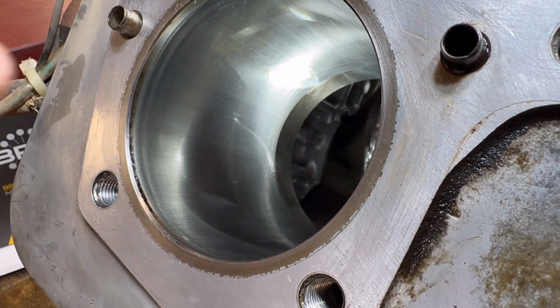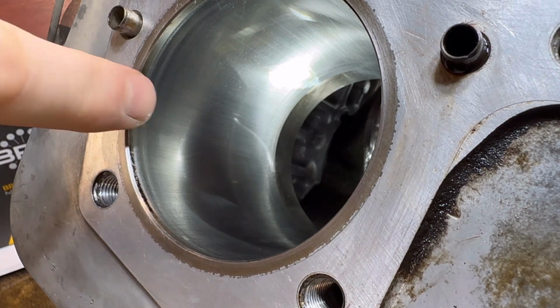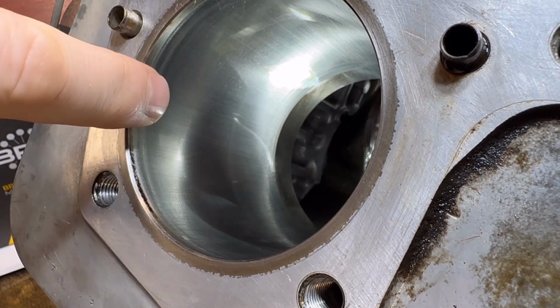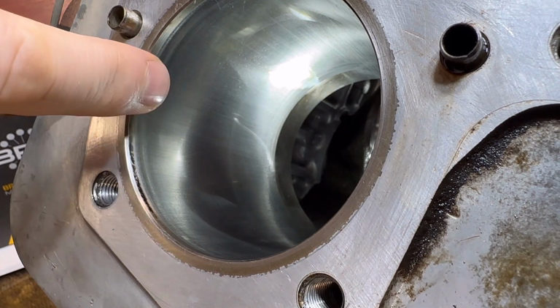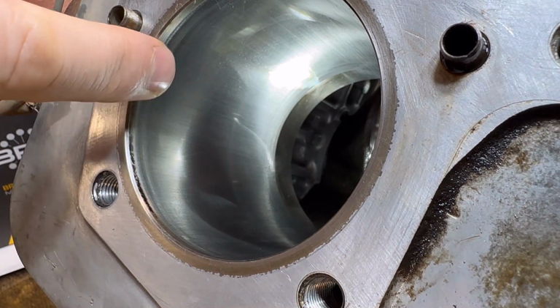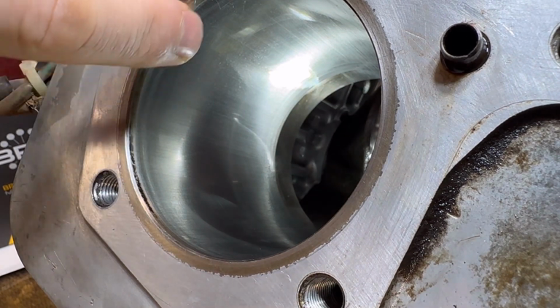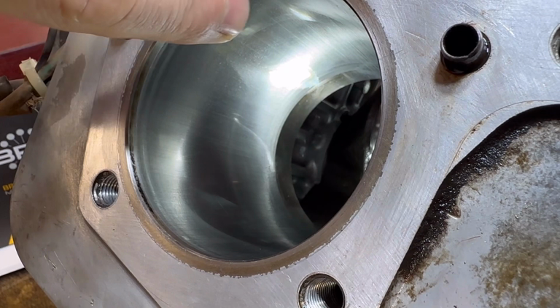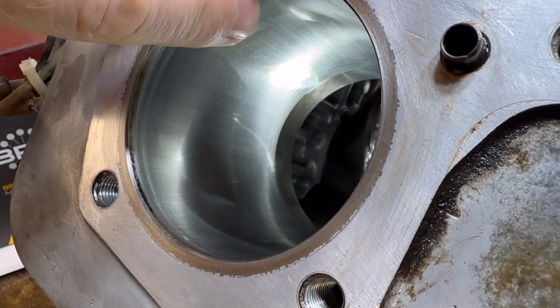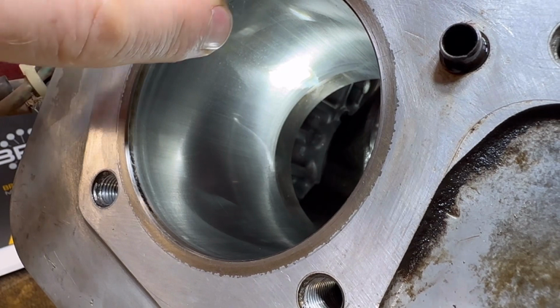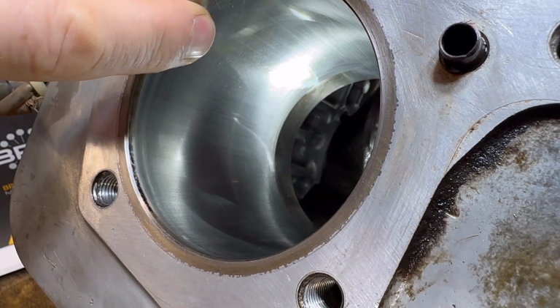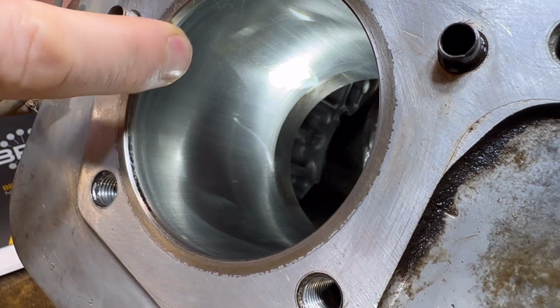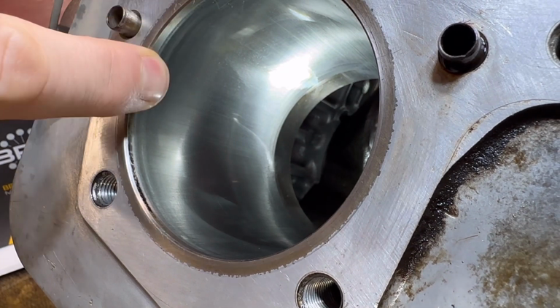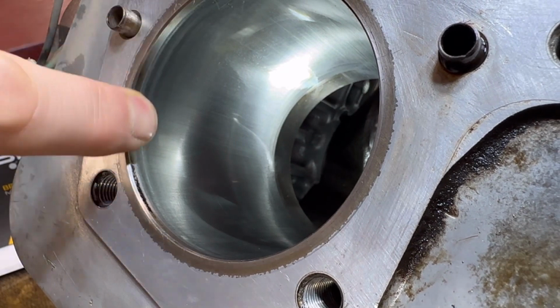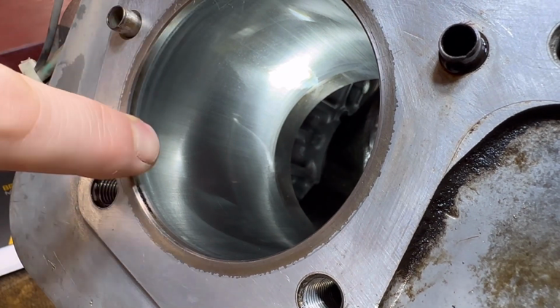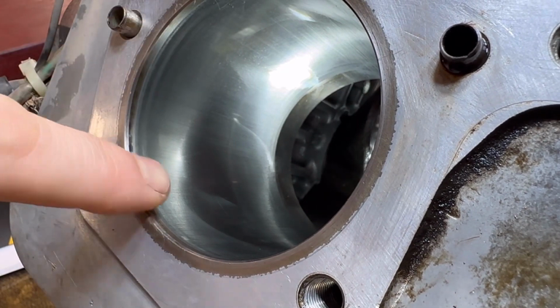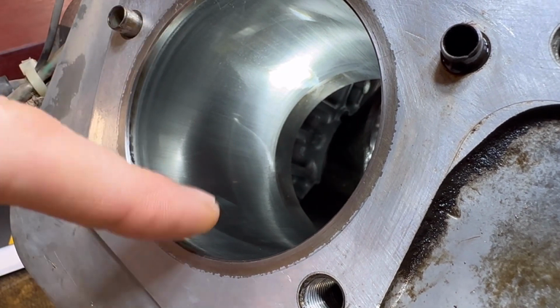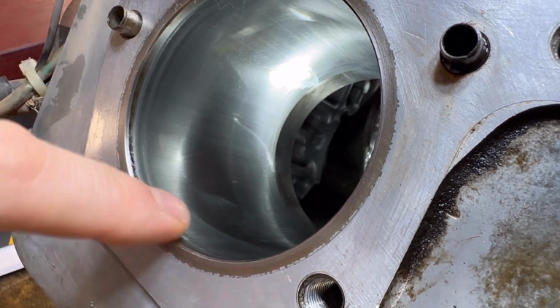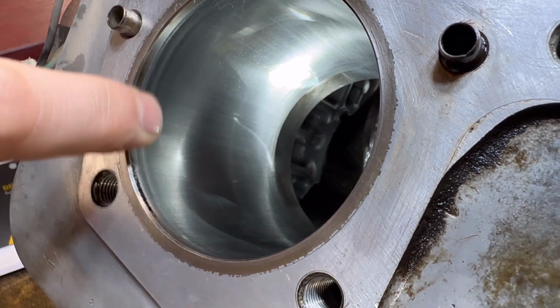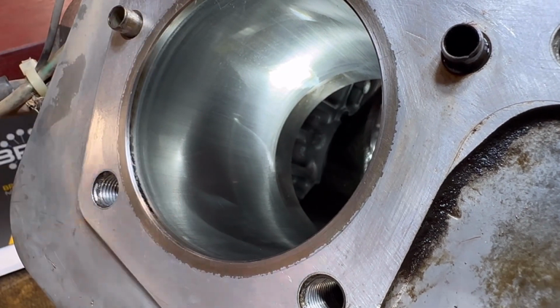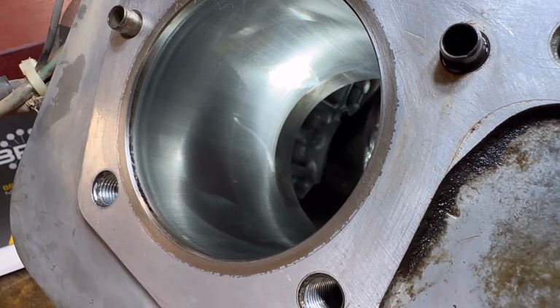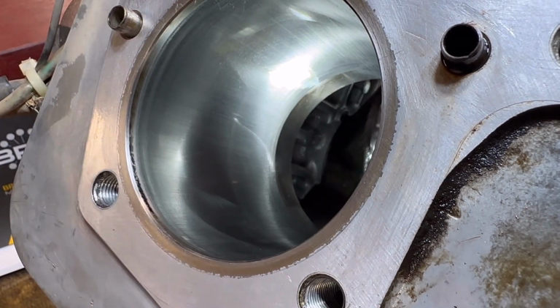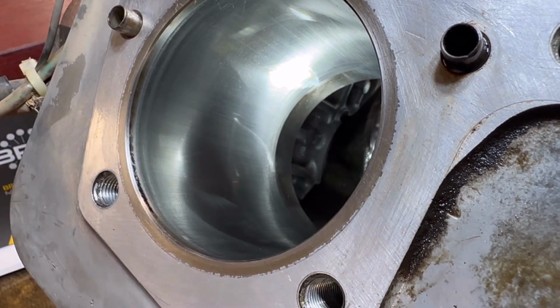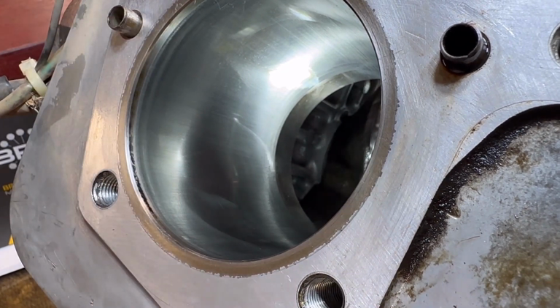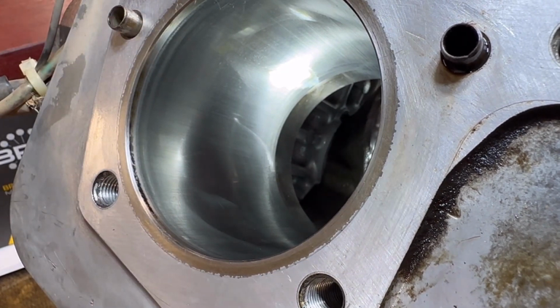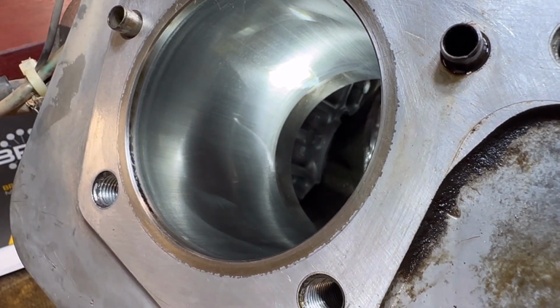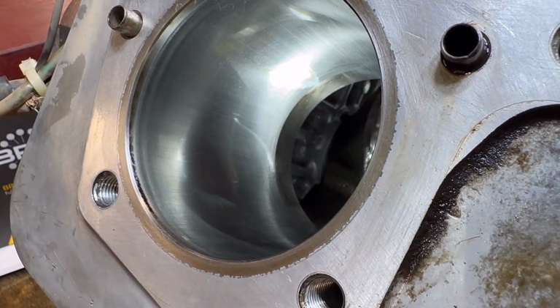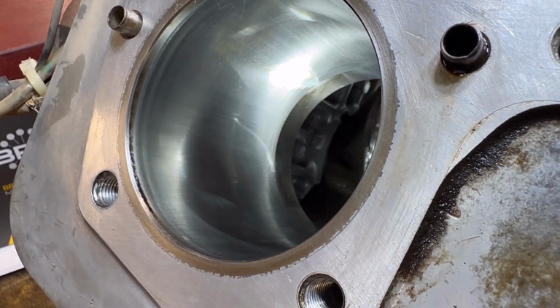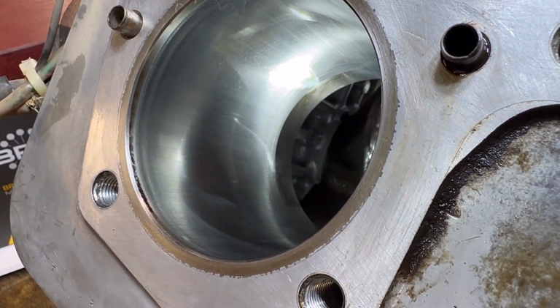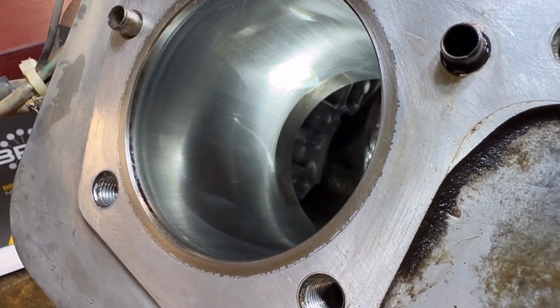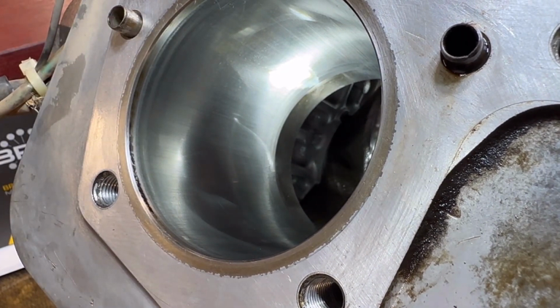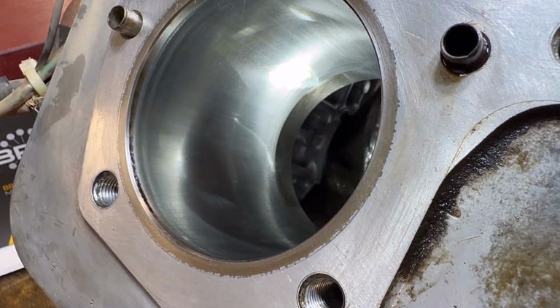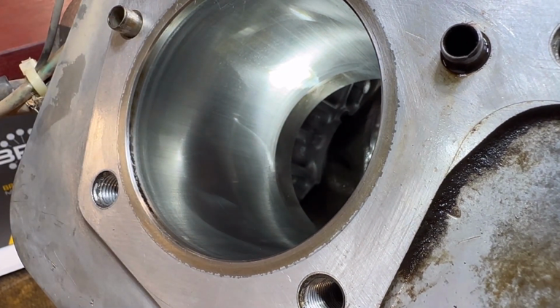Also you can see right there, we've got a little bit of a carbon buildup. We'll take care of that with a little dingleberry.